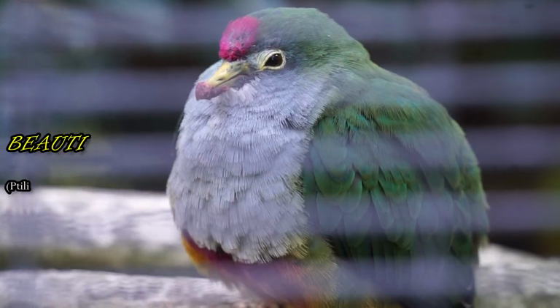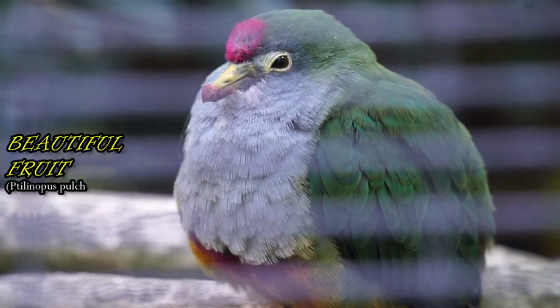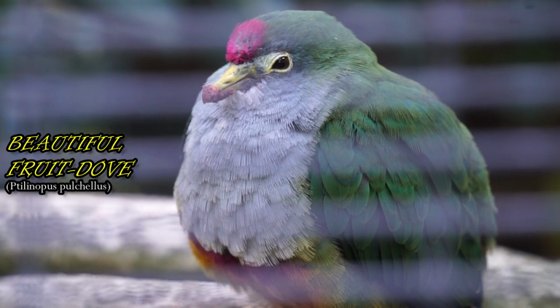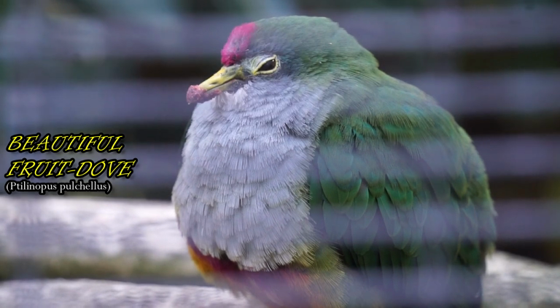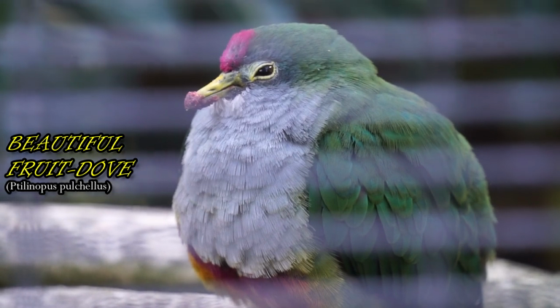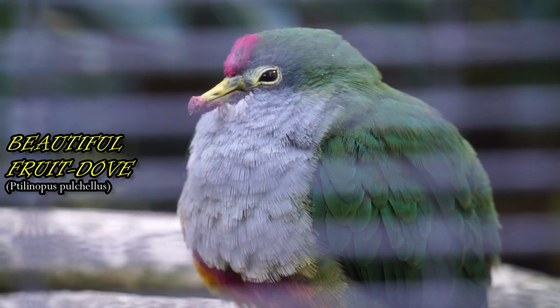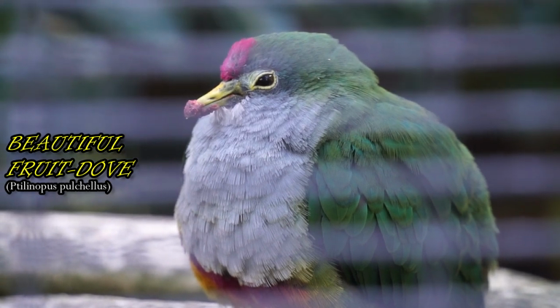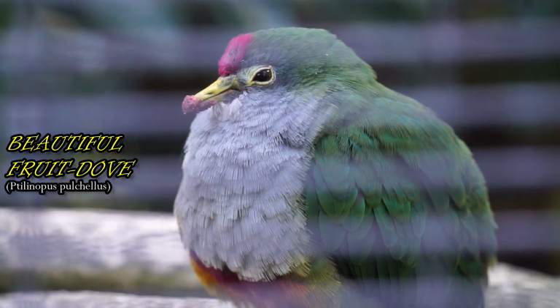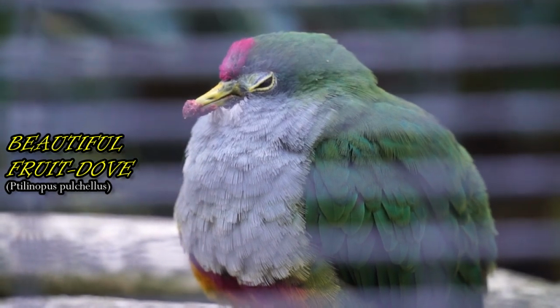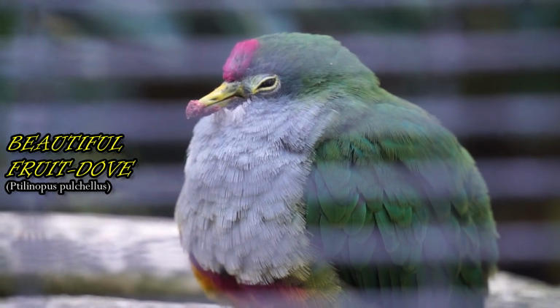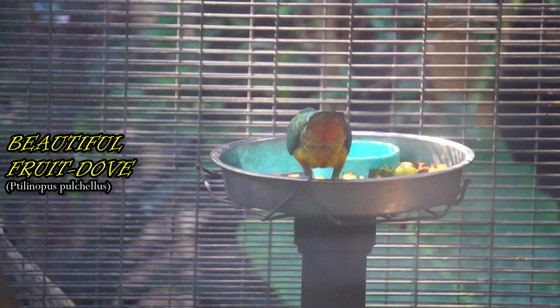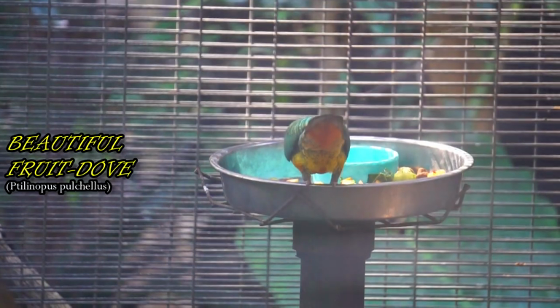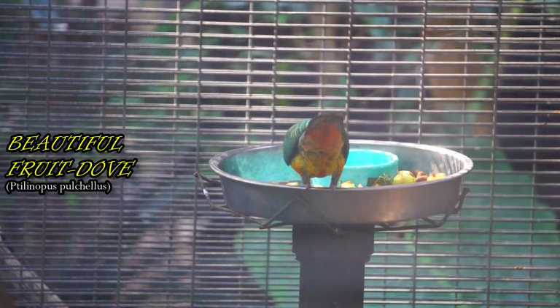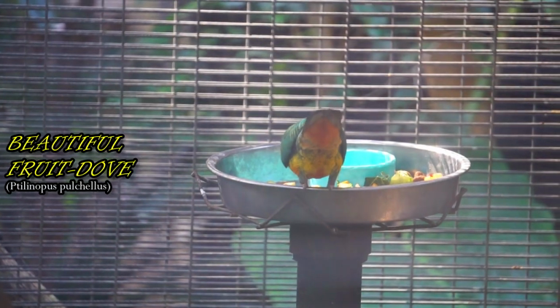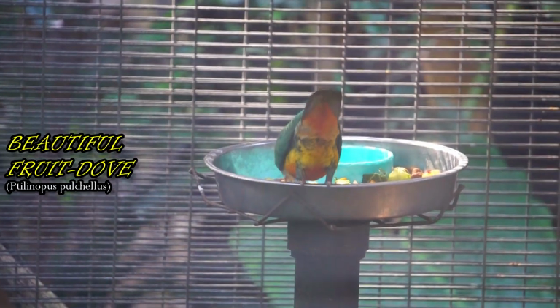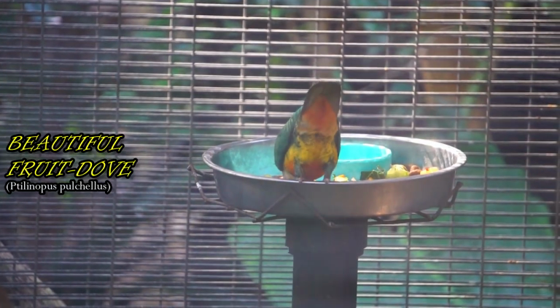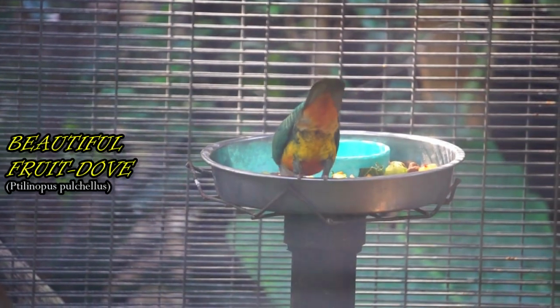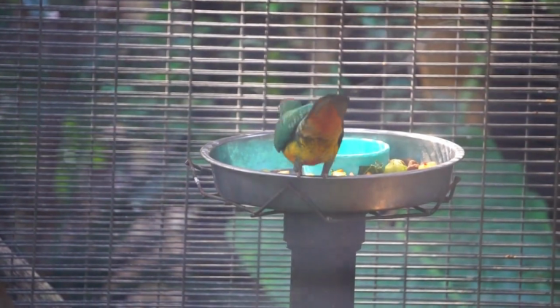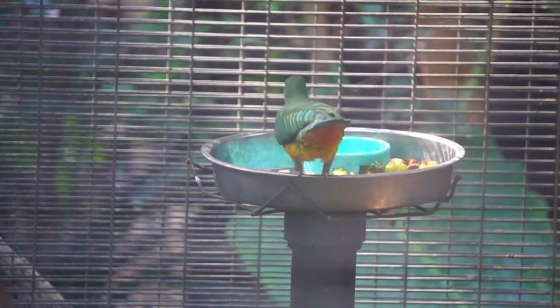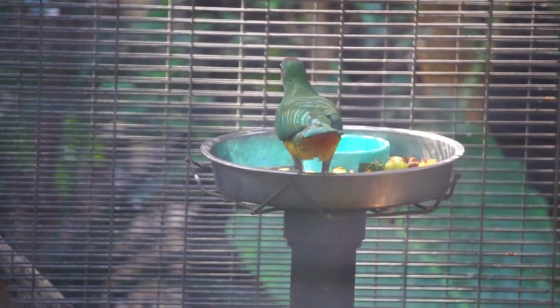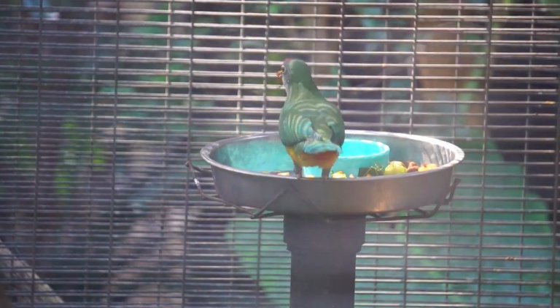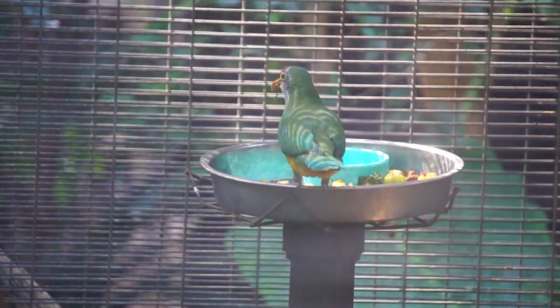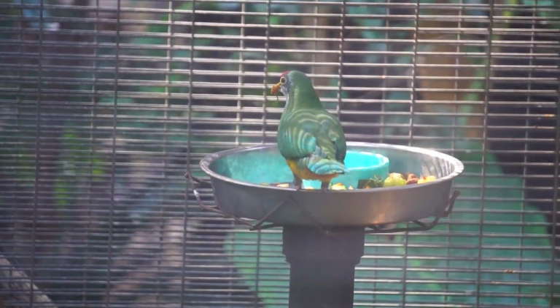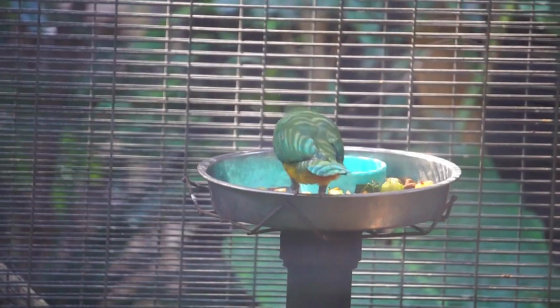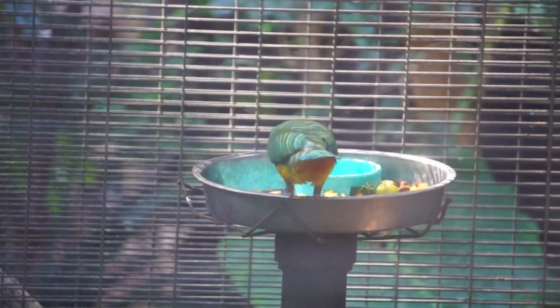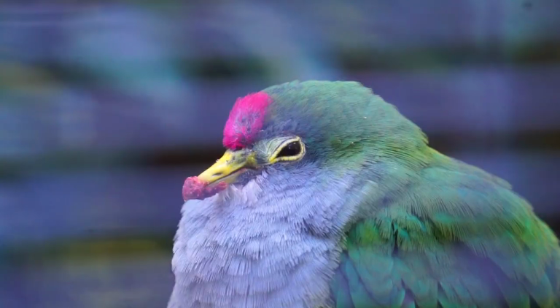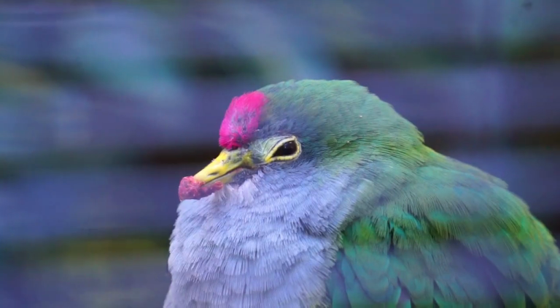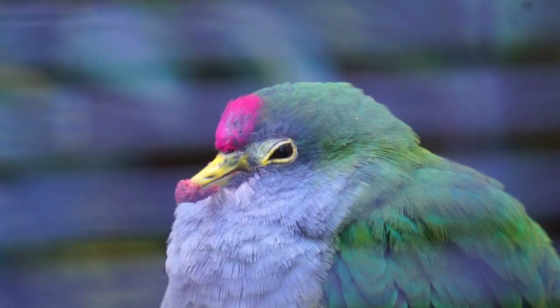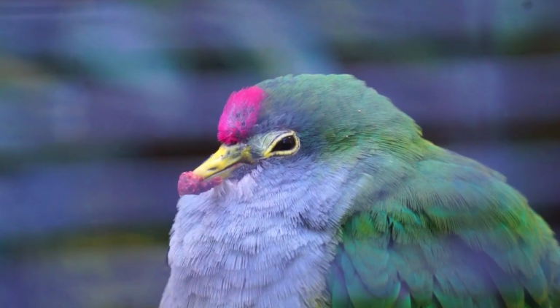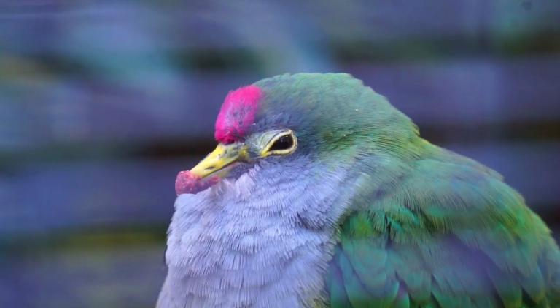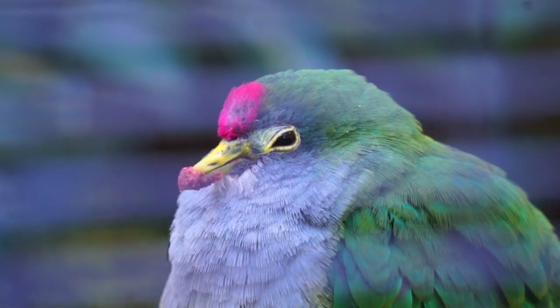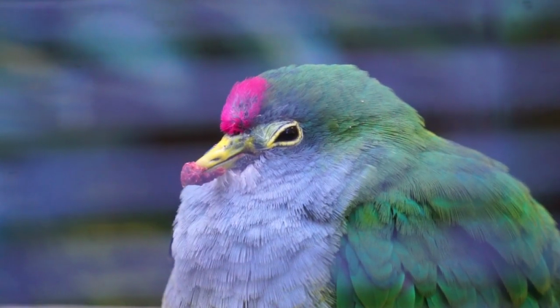The nest of this bird is a loose platform of twigs and leaves on a palm frond or a slender tree, where a female lays a single white egg.